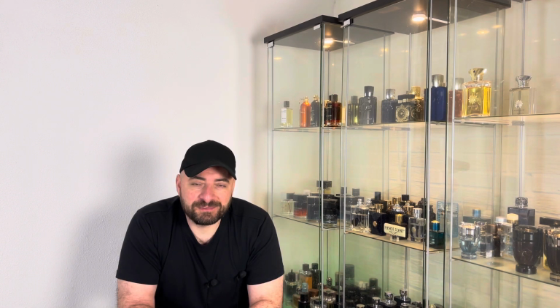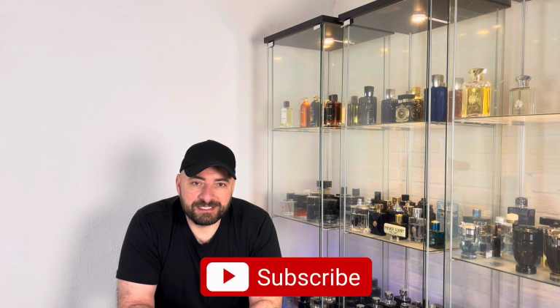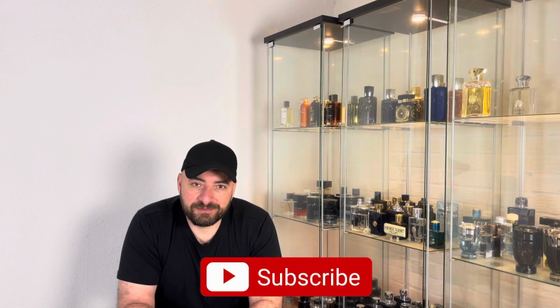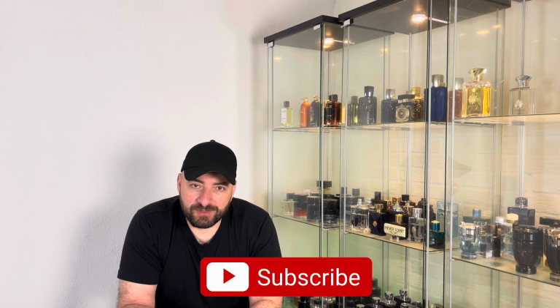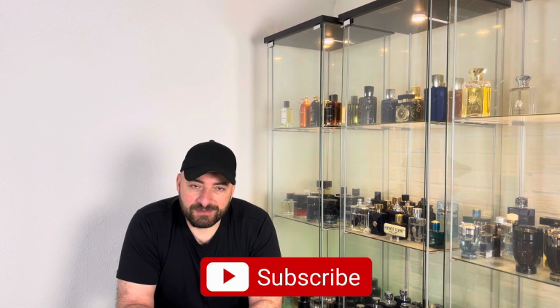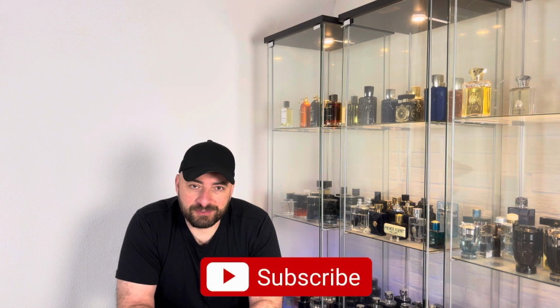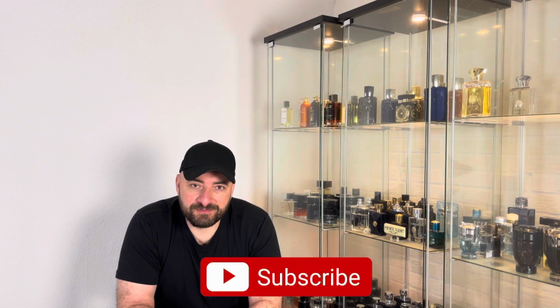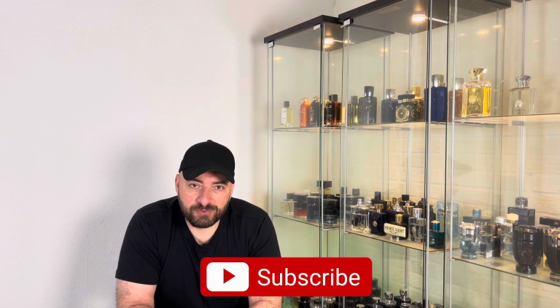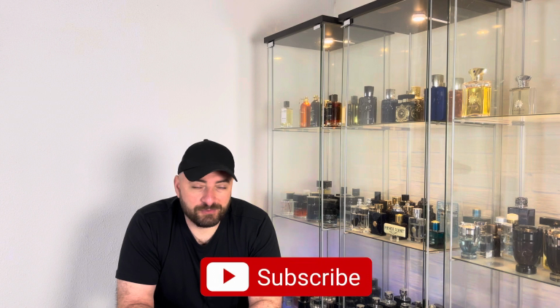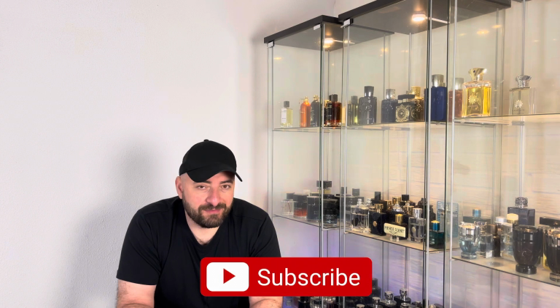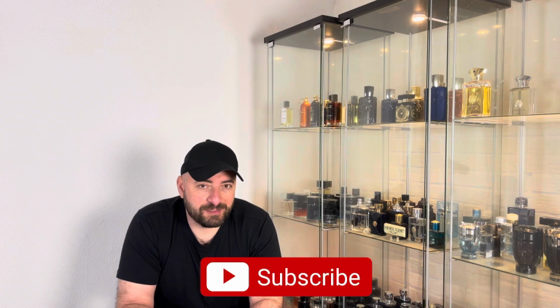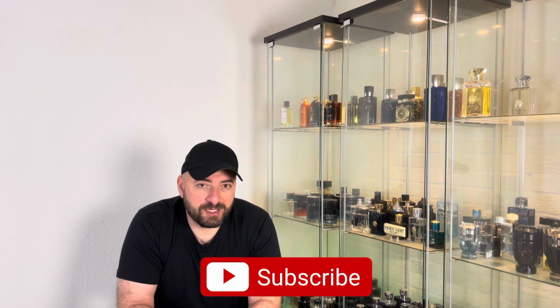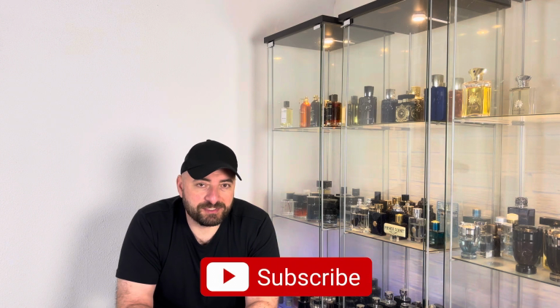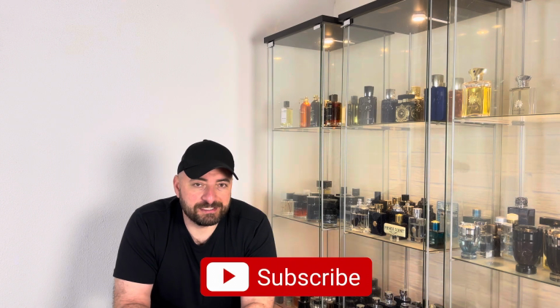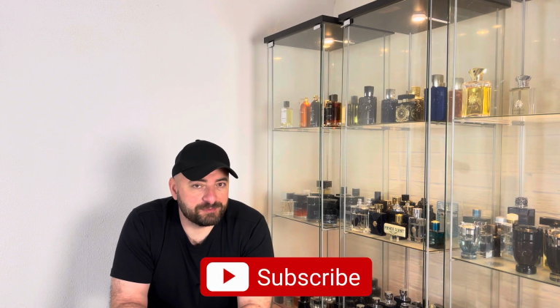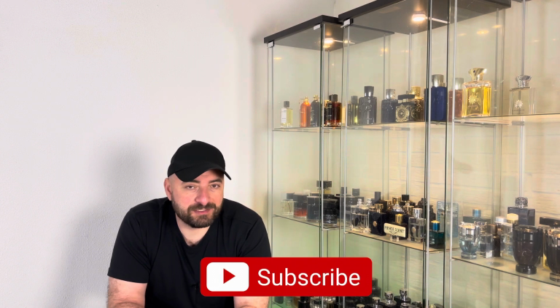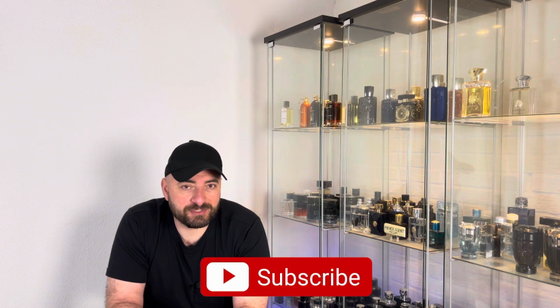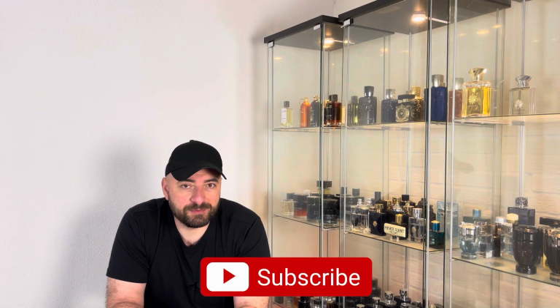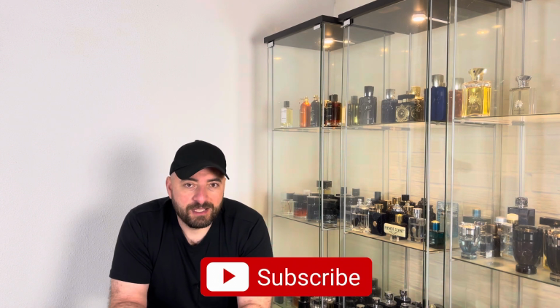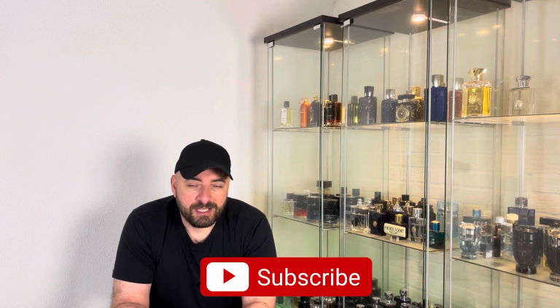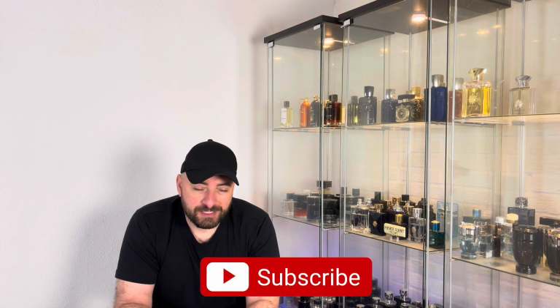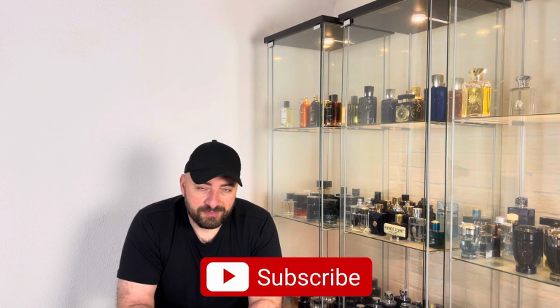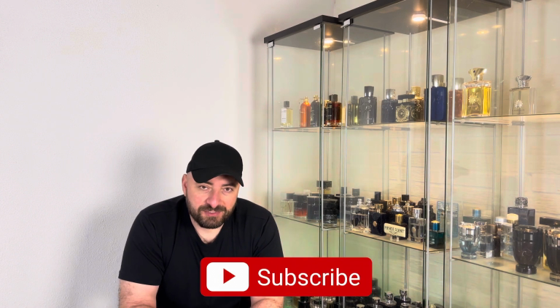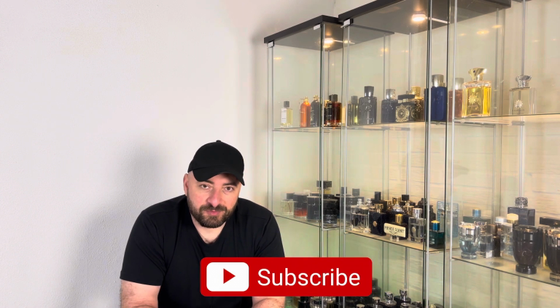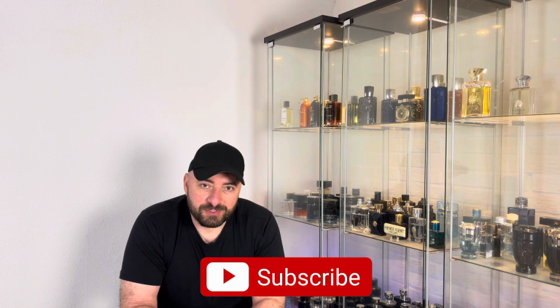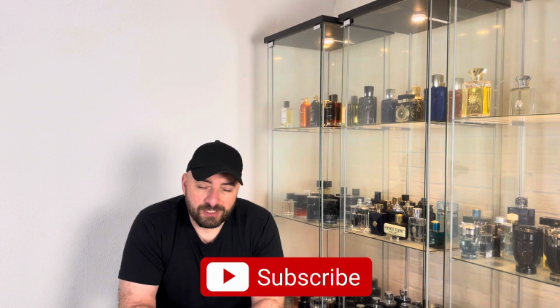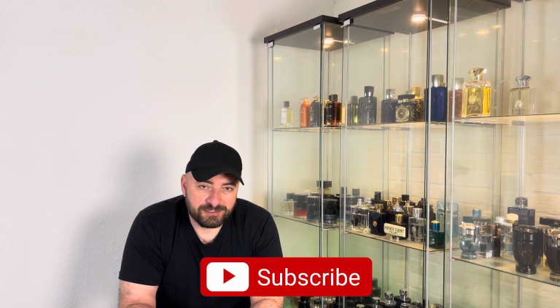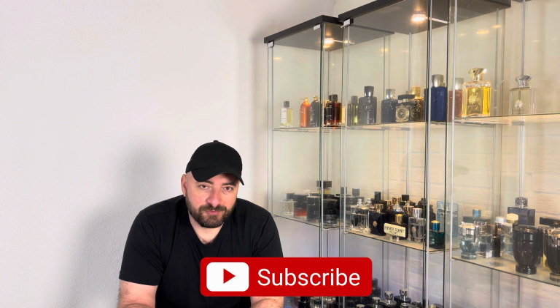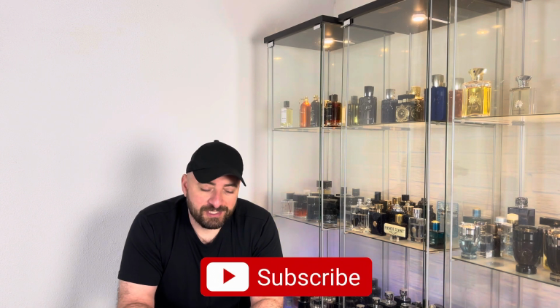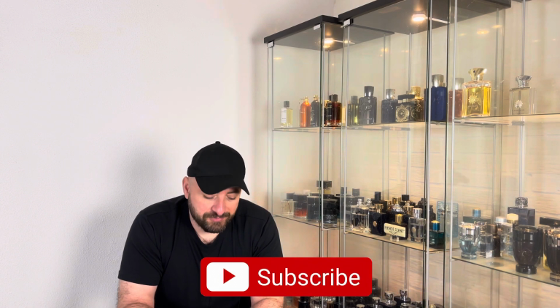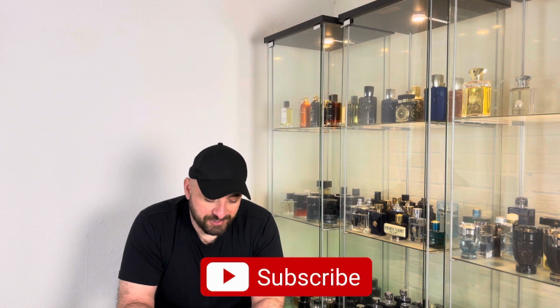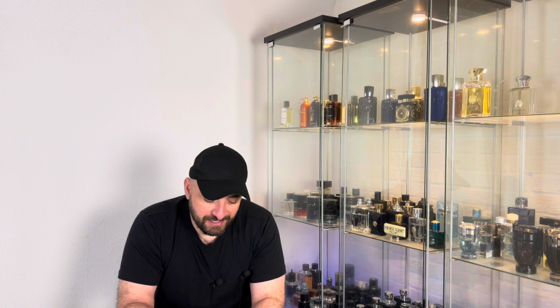Now we're at the top 10. If you find value in this video and haven't subscribed yet, please subscribe and remember to support me with your likes — I really appreciate that.